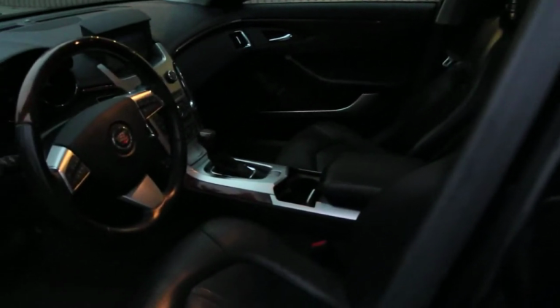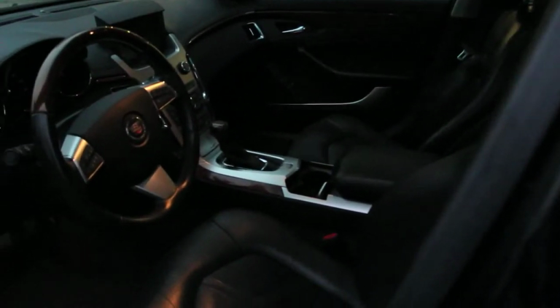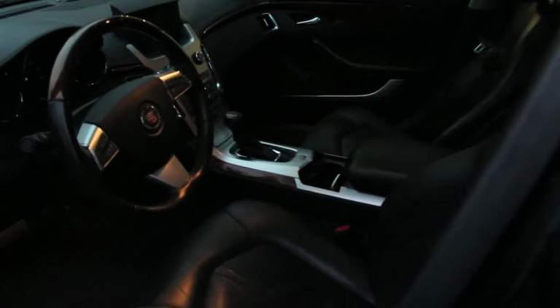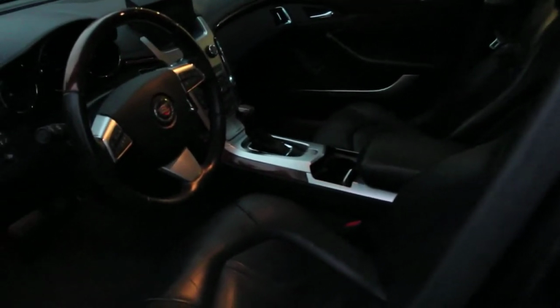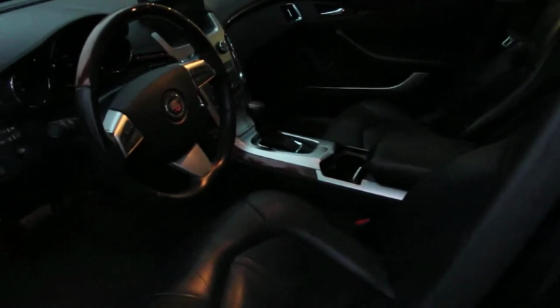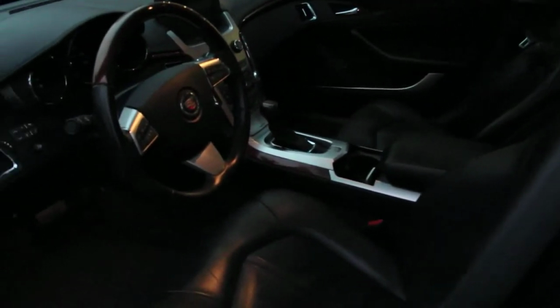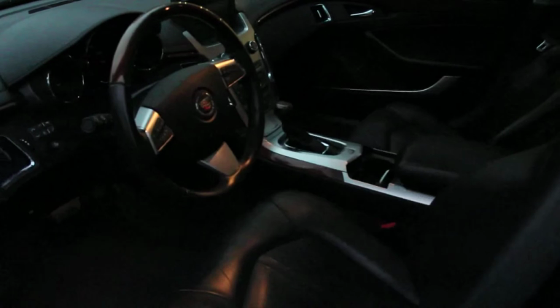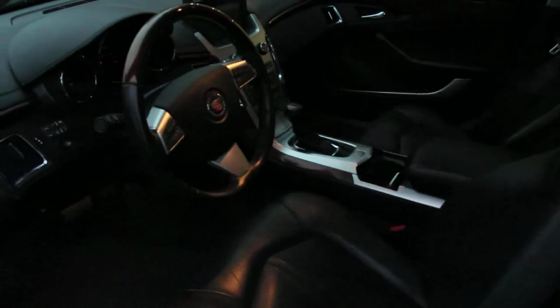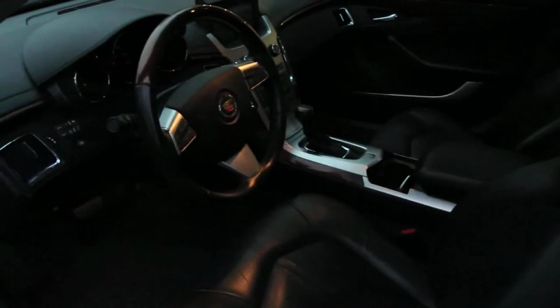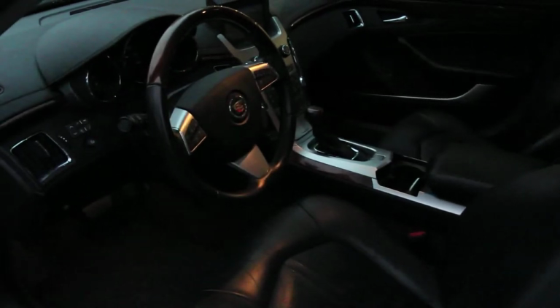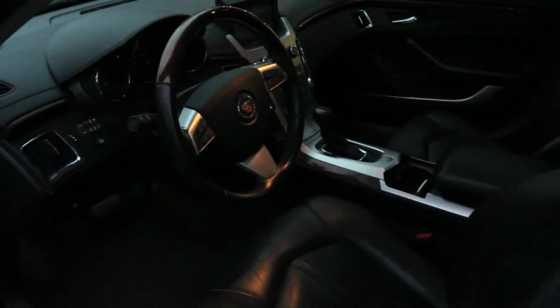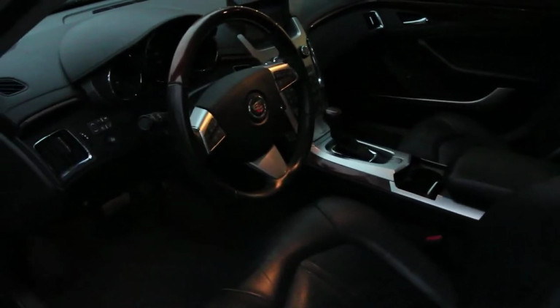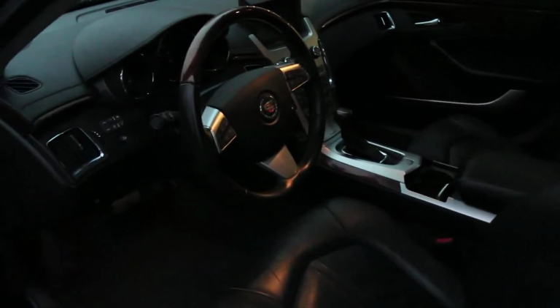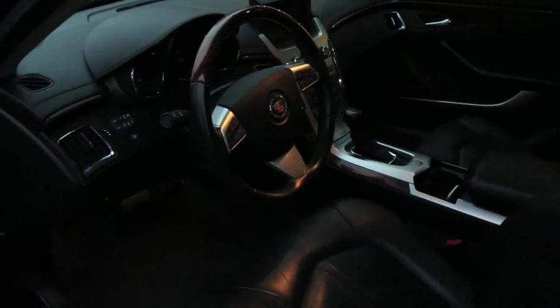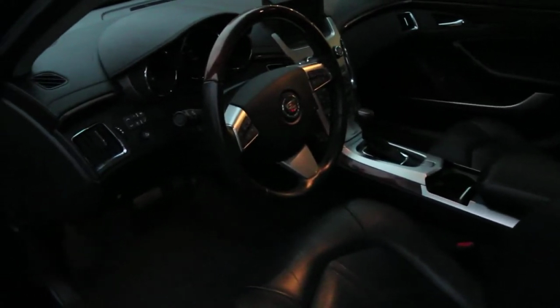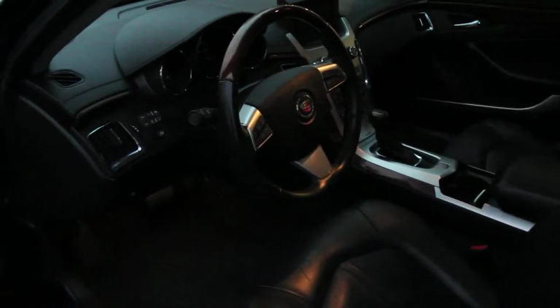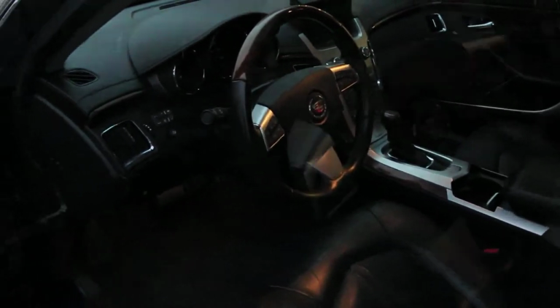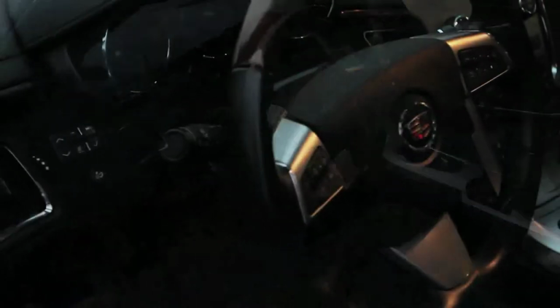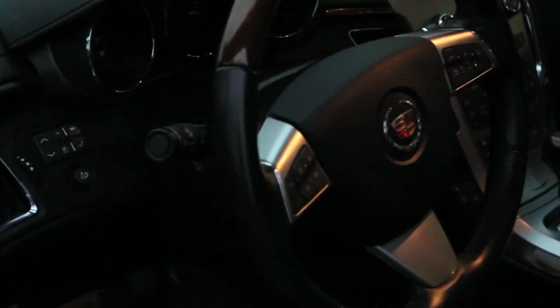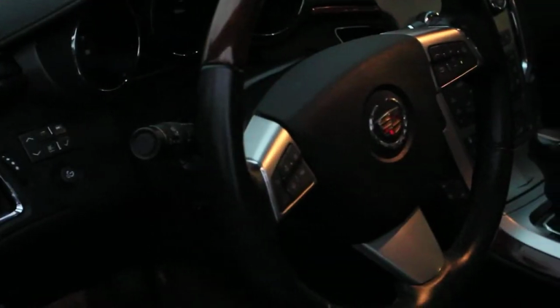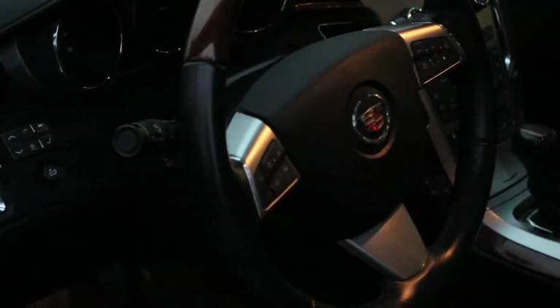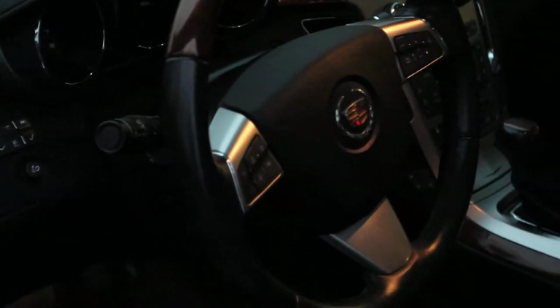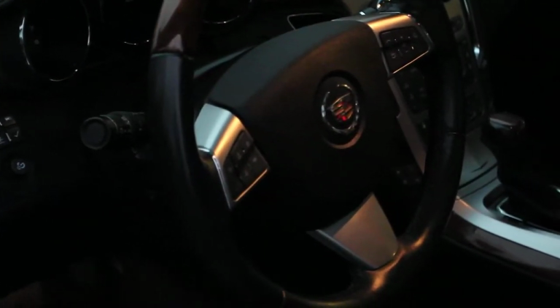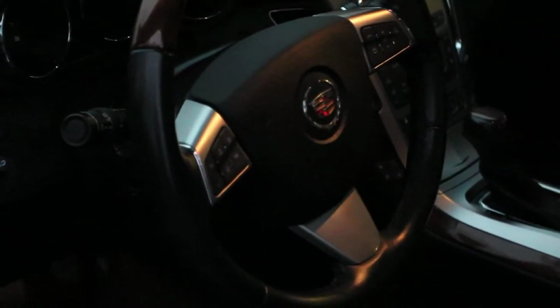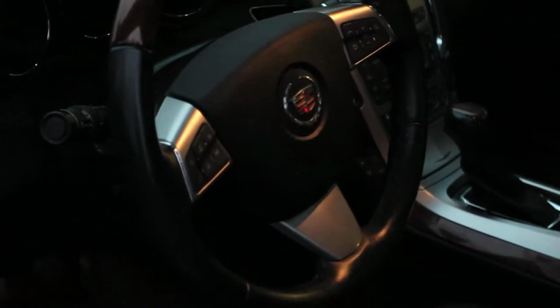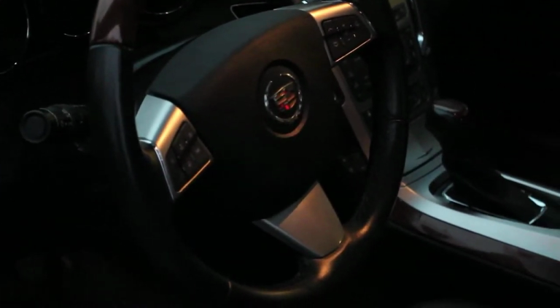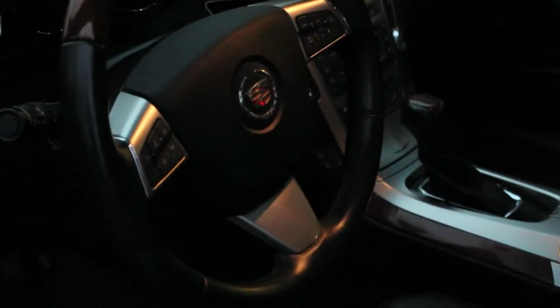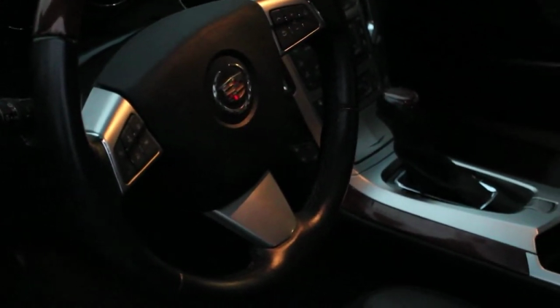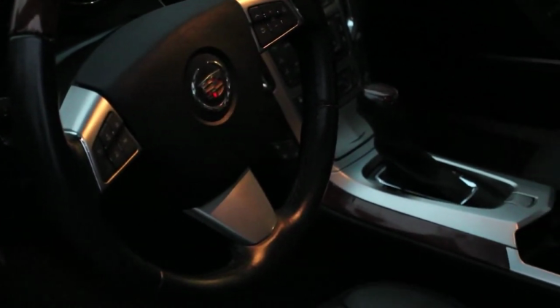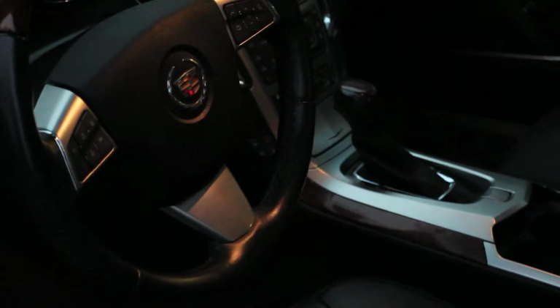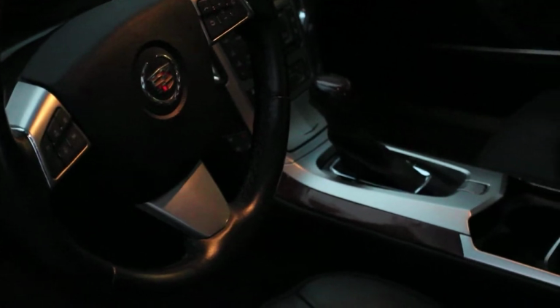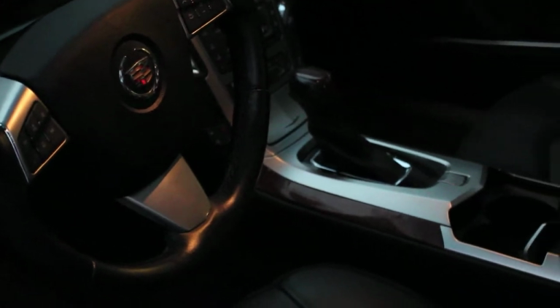A pleasing mix of available wood accents, tasteful alloy trim, and a stitched soft-touch dash covering make the Cadillac CTS's interior one of the most elegant designs in its class. This CTS4 sport wagon is a Carproof verified trade-in.